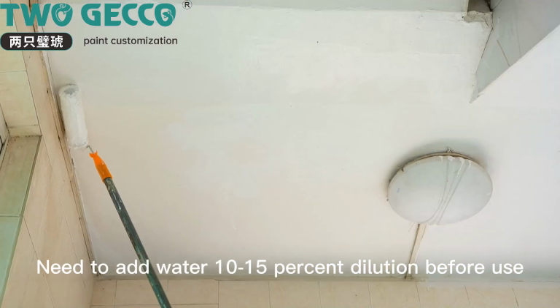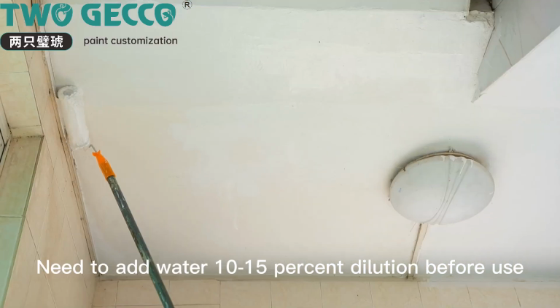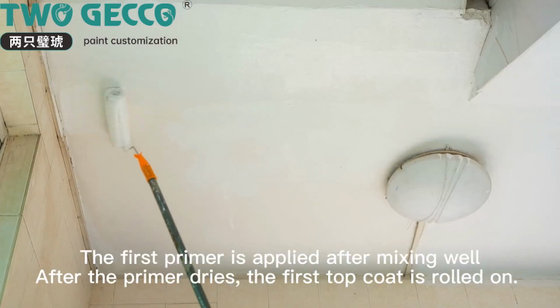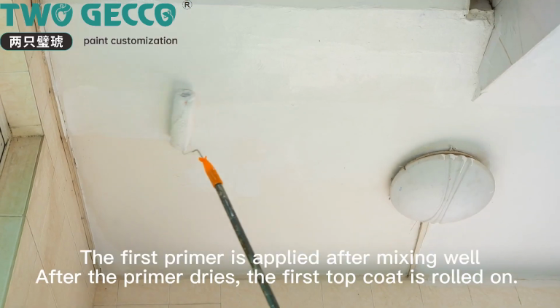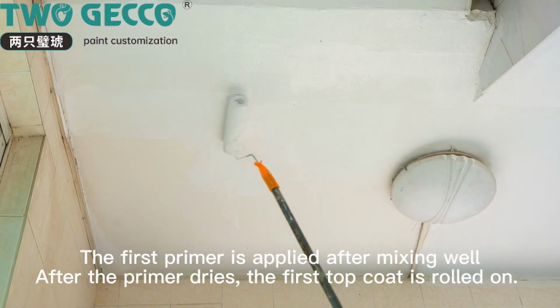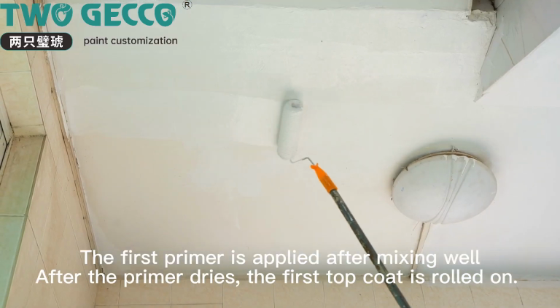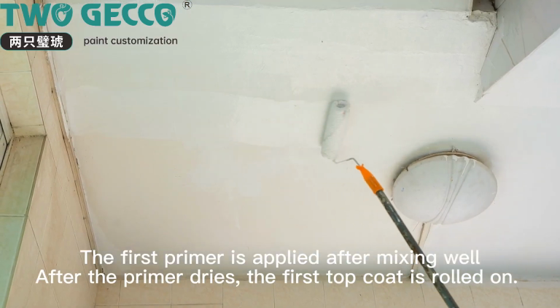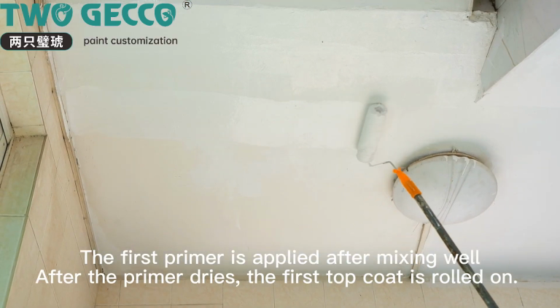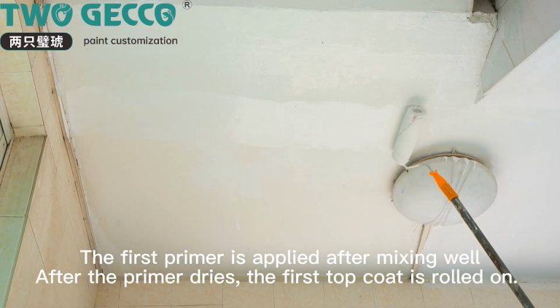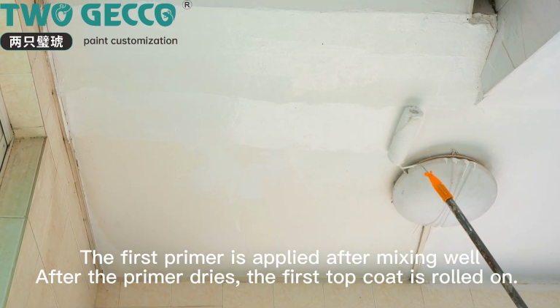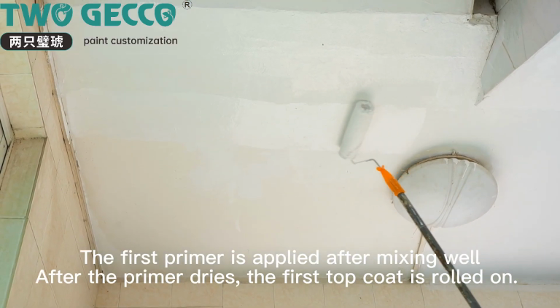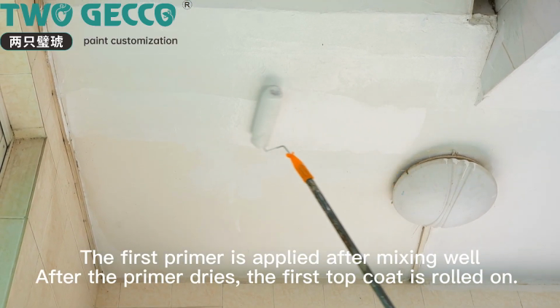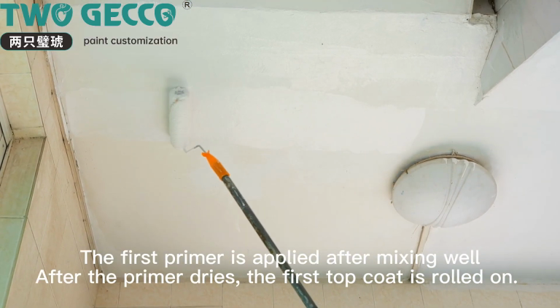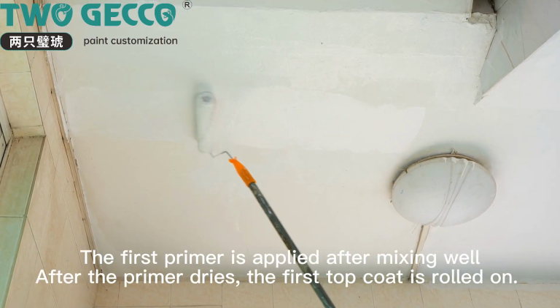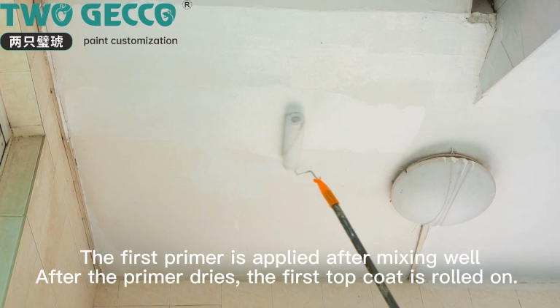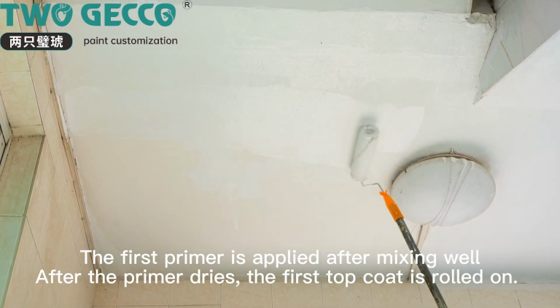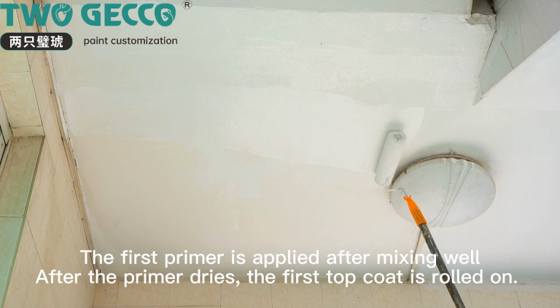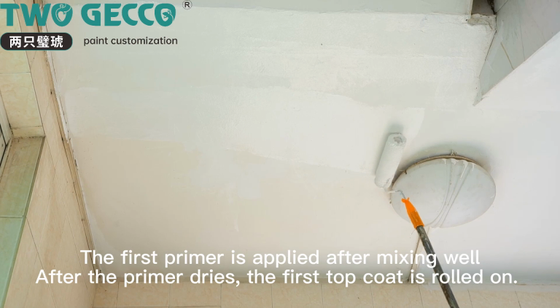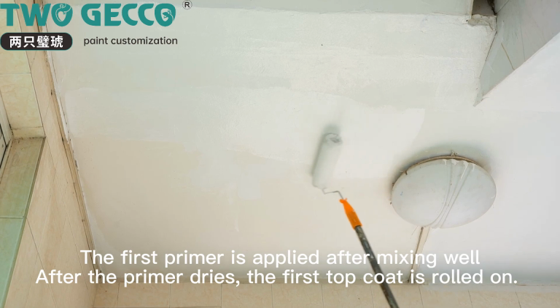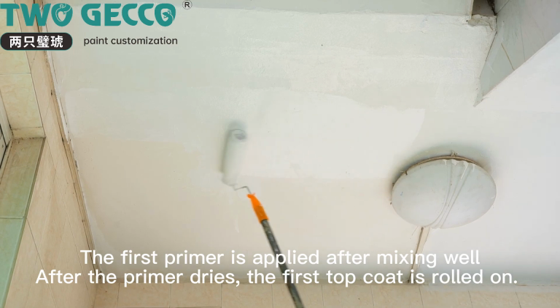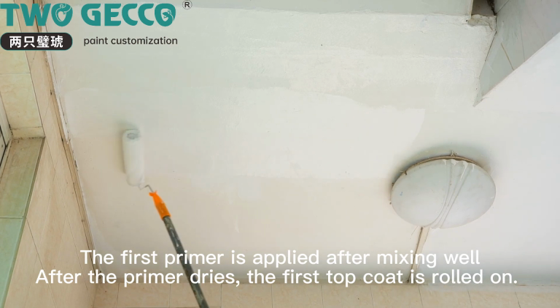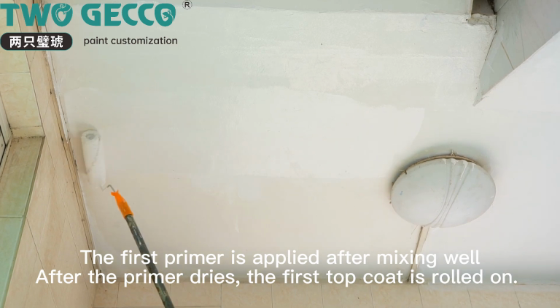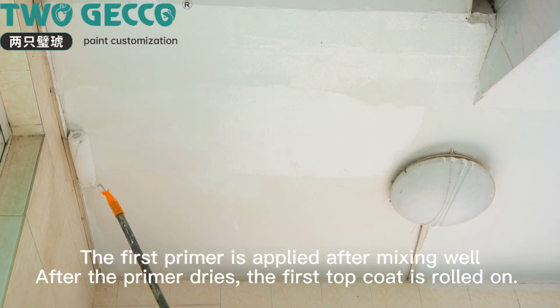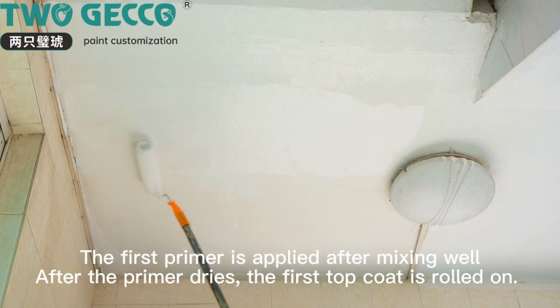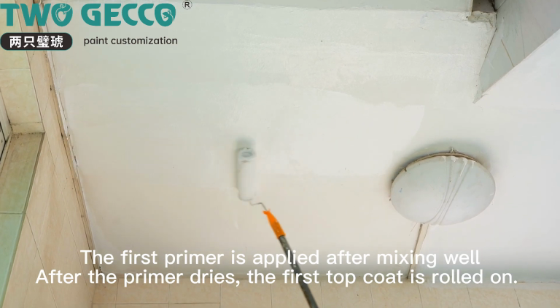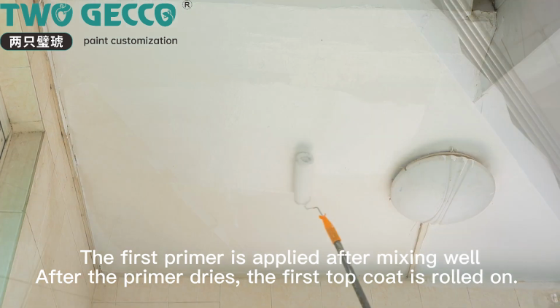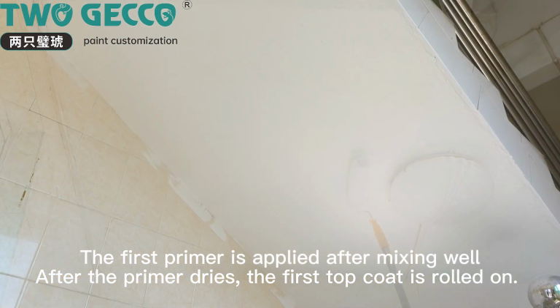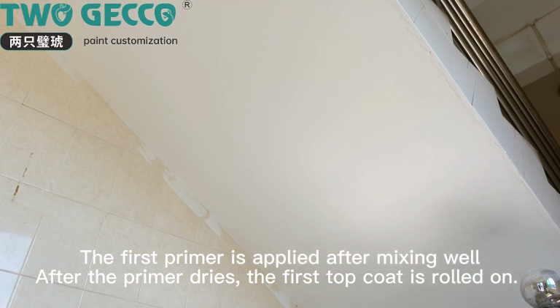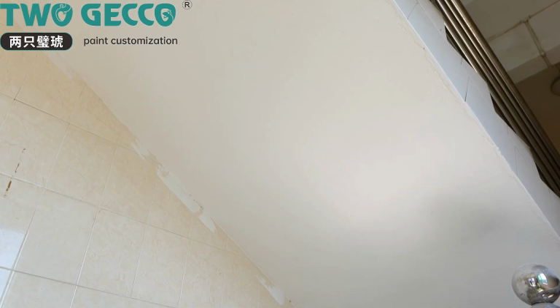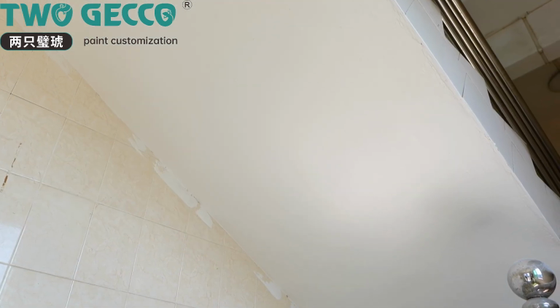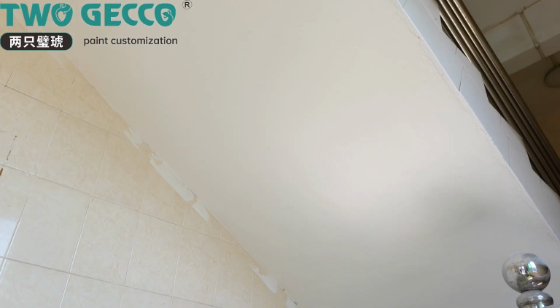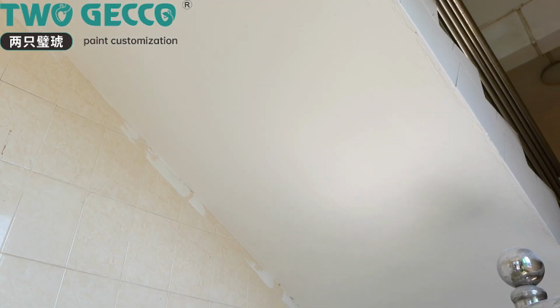The first primer is applied after mixing well. After the primer dries, the first top coat is rolled on.